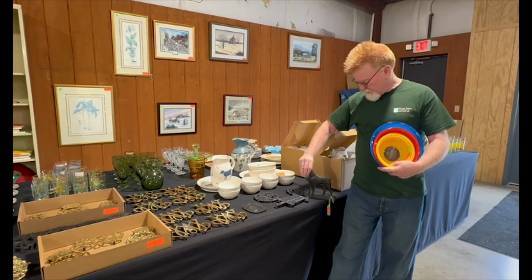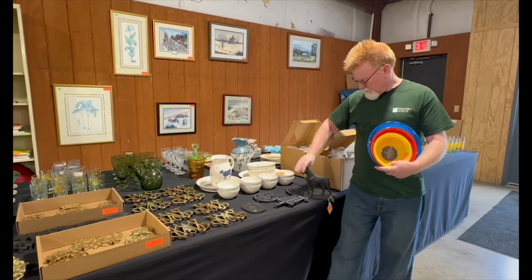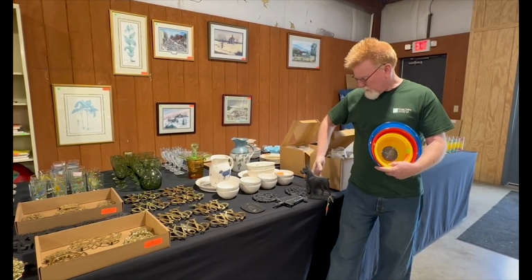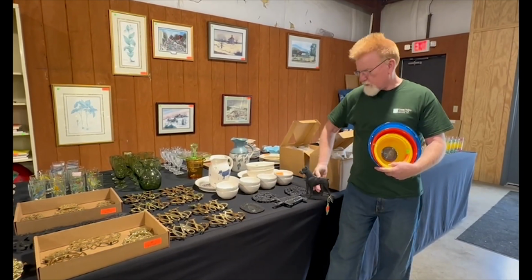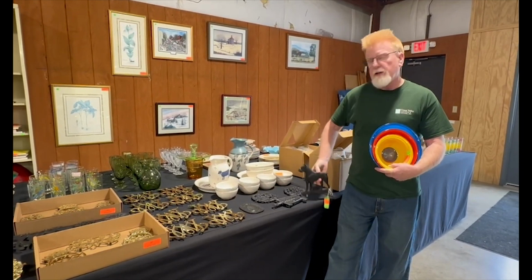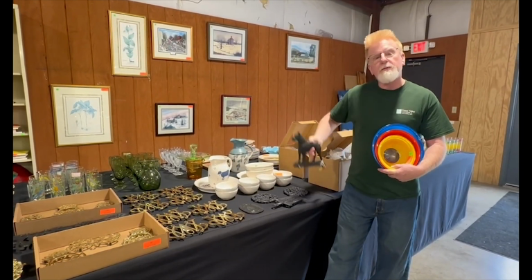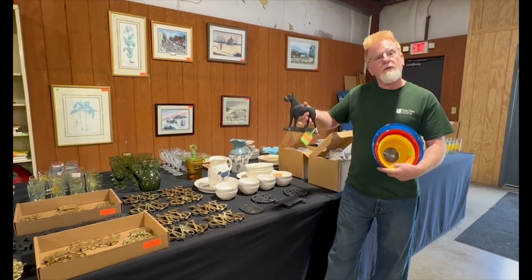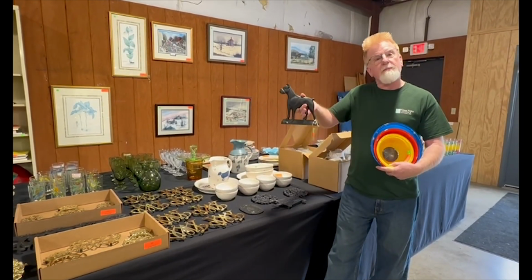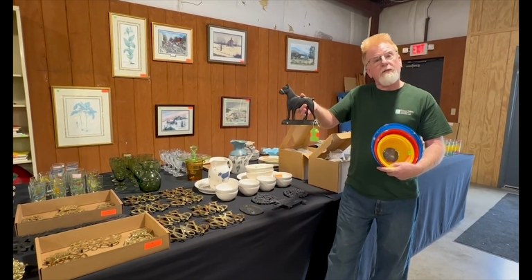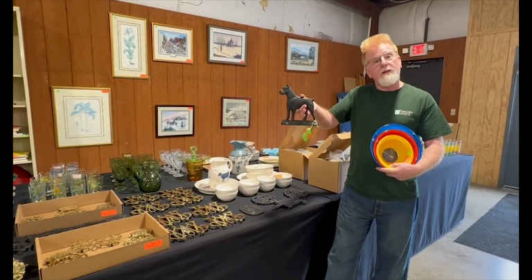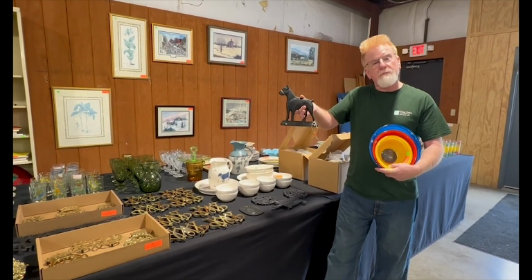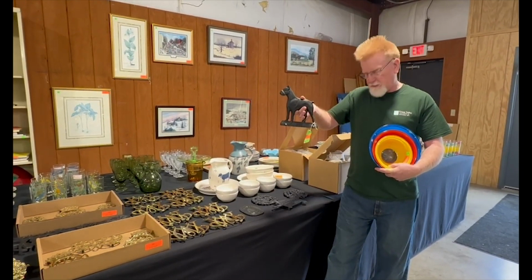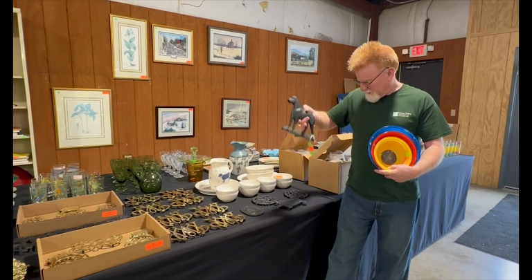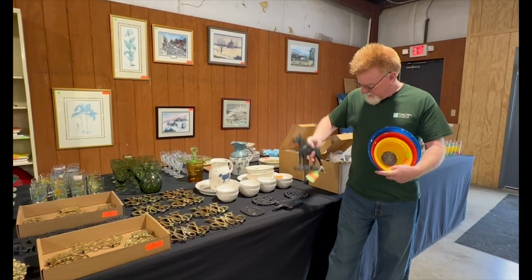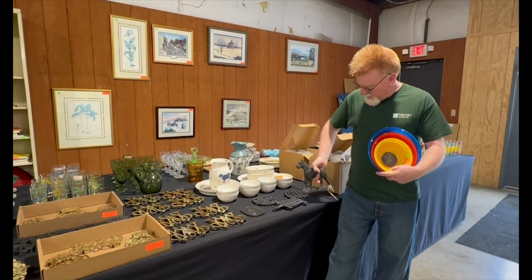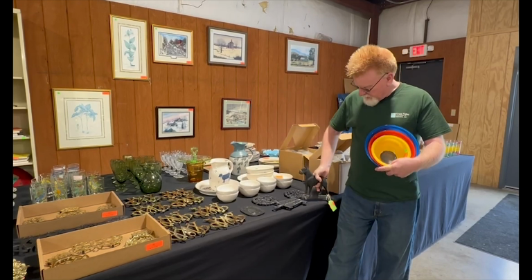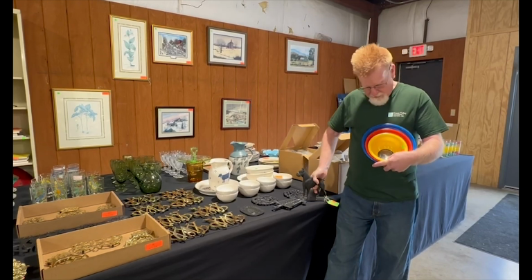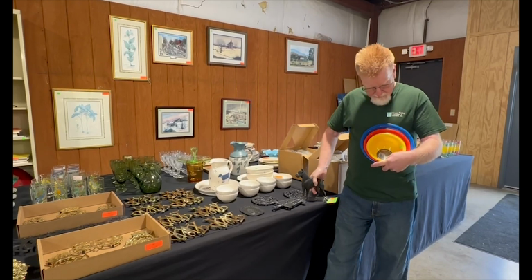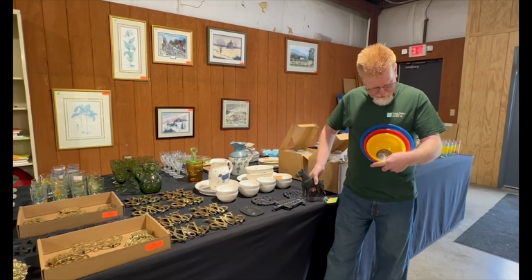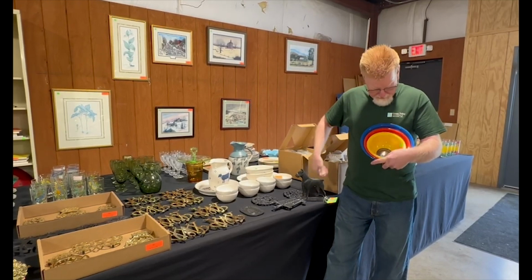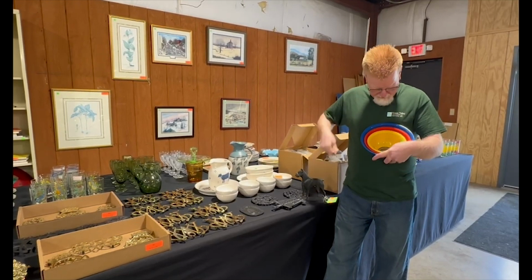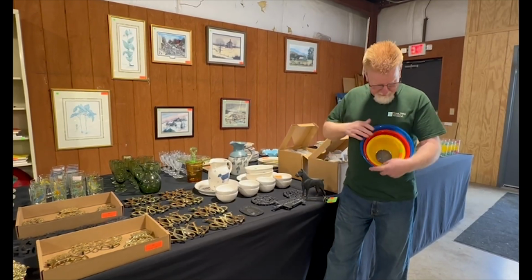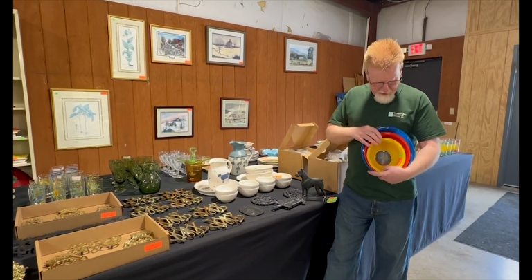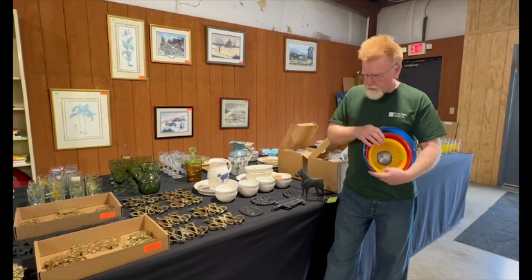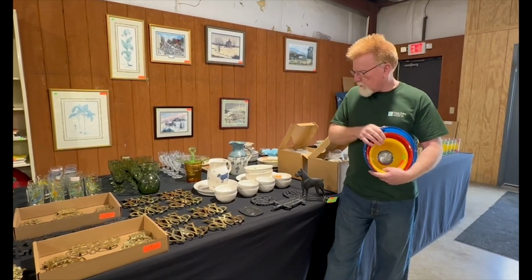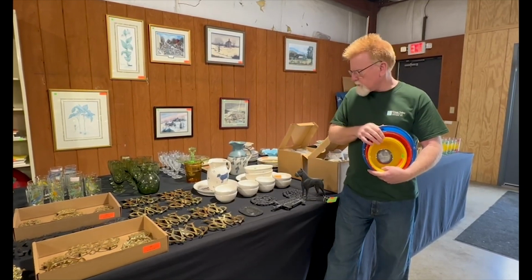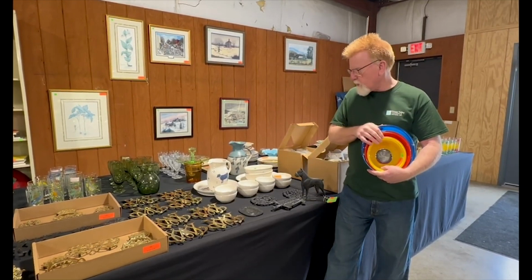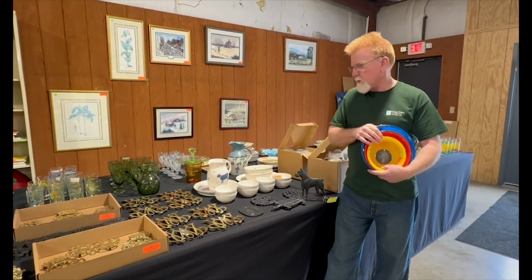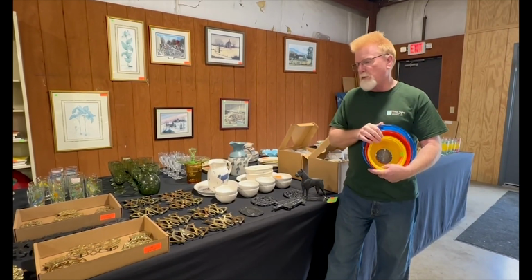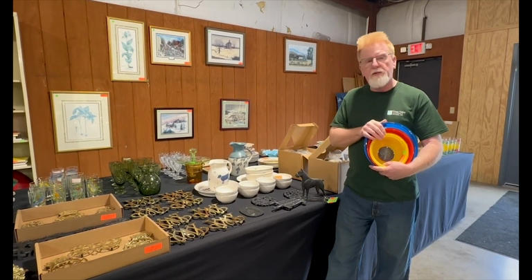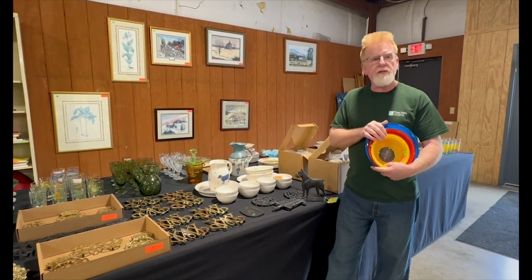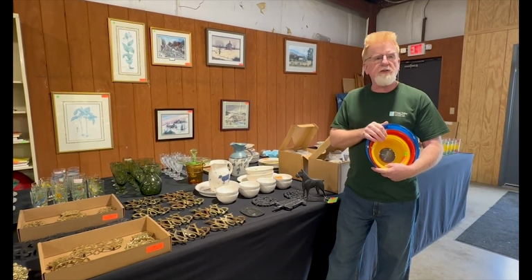I'm going to cover his head up so you can see a better look there. These nice colorful mixing bowls. We've got some other vintage kitchen items.